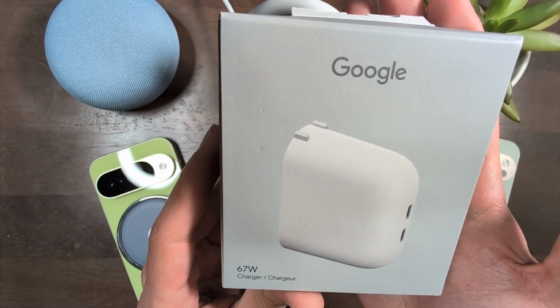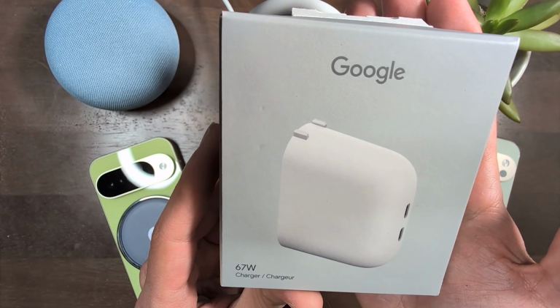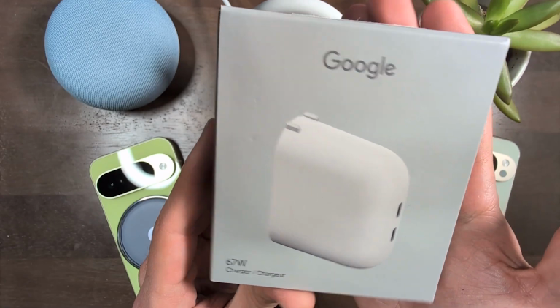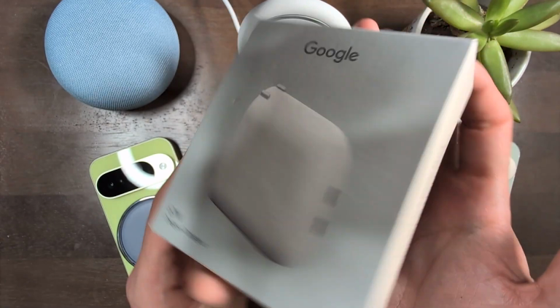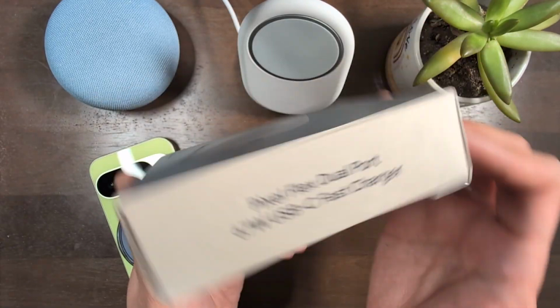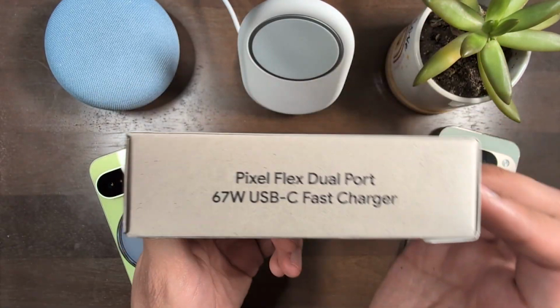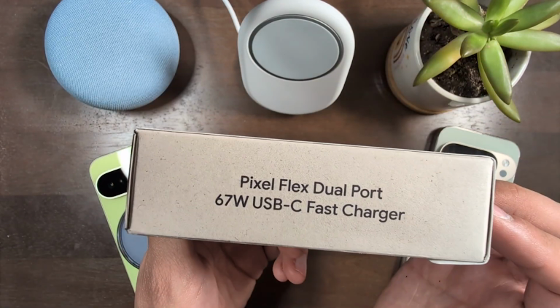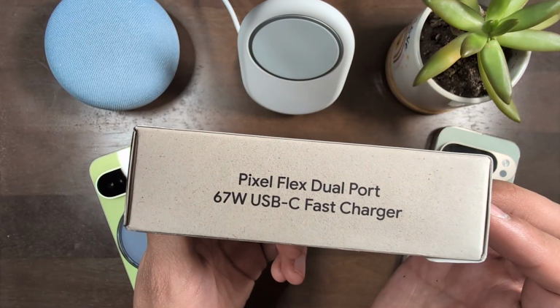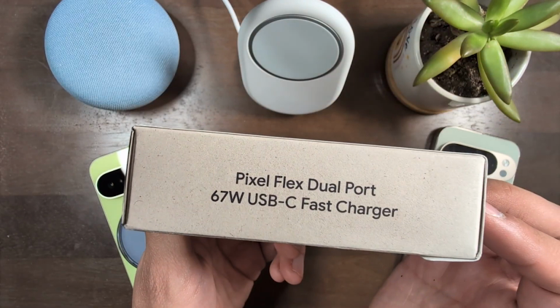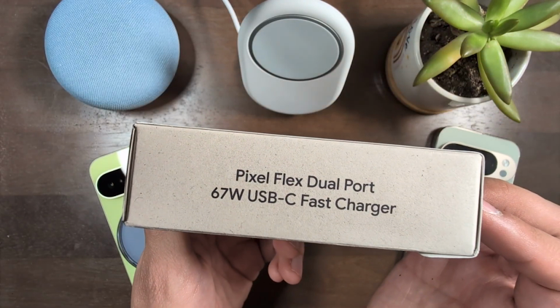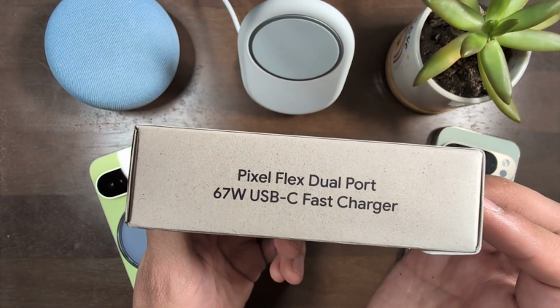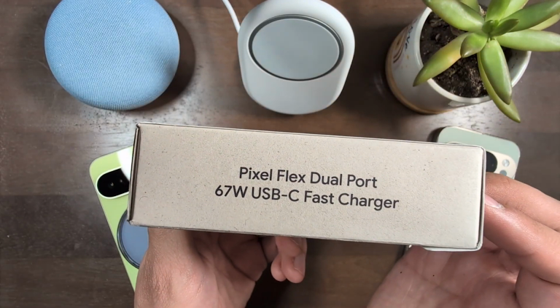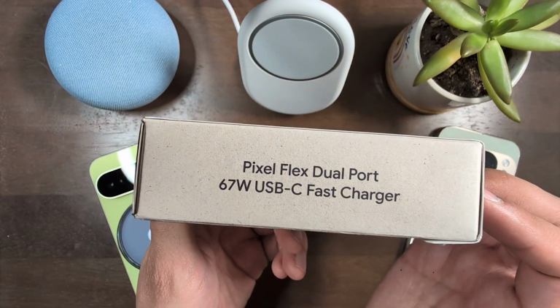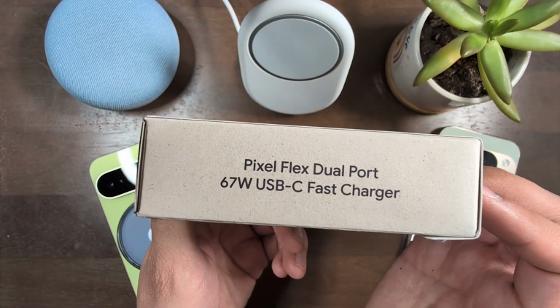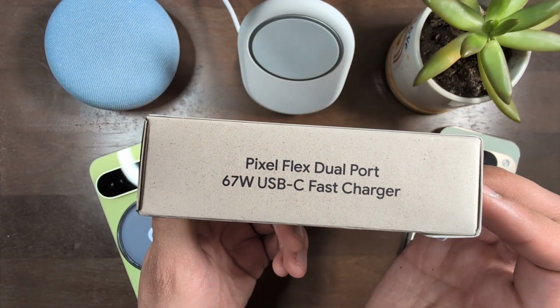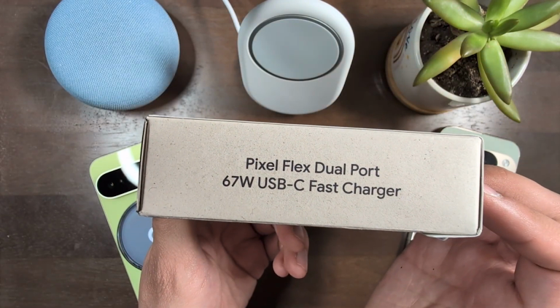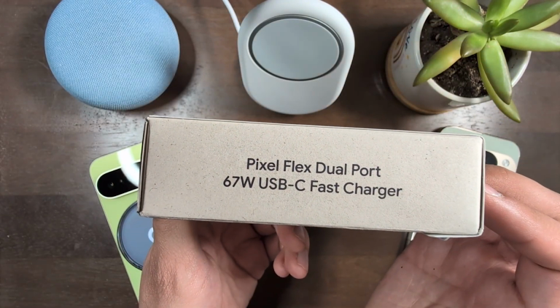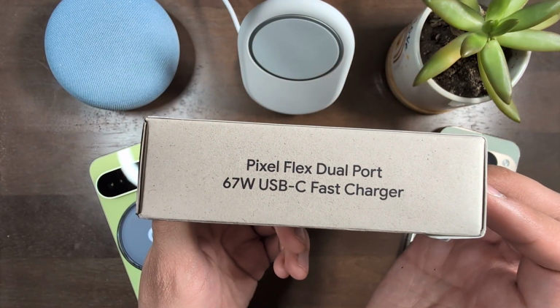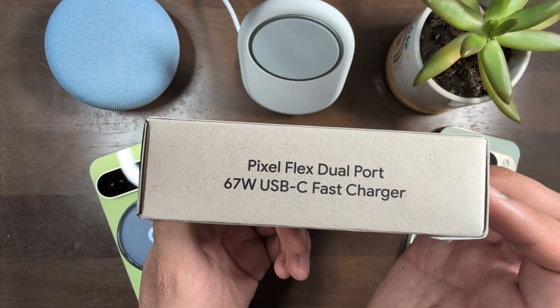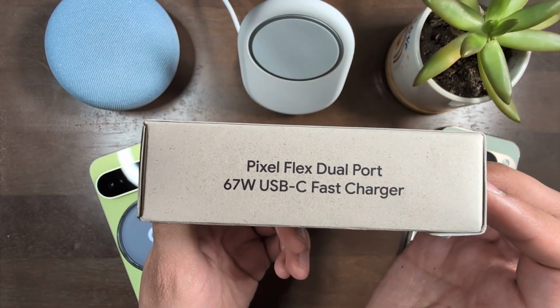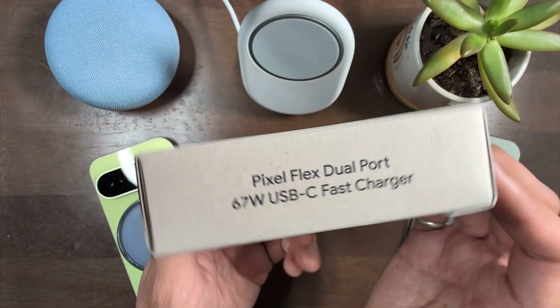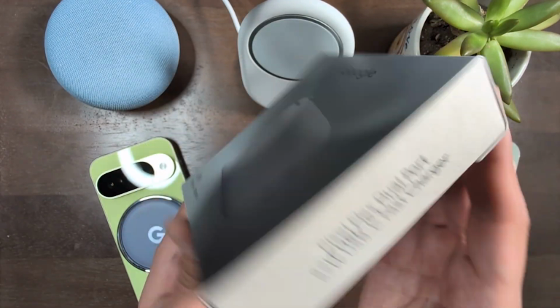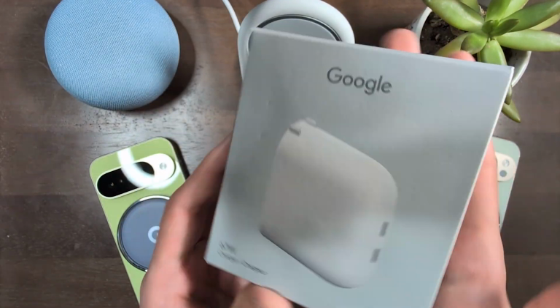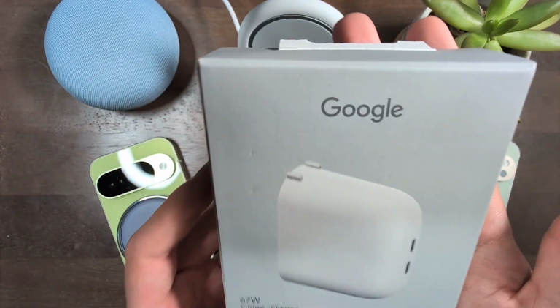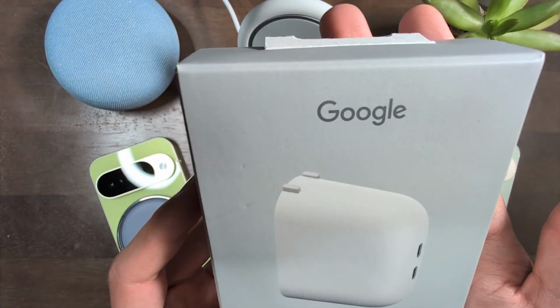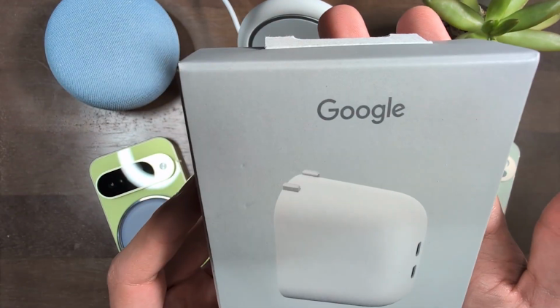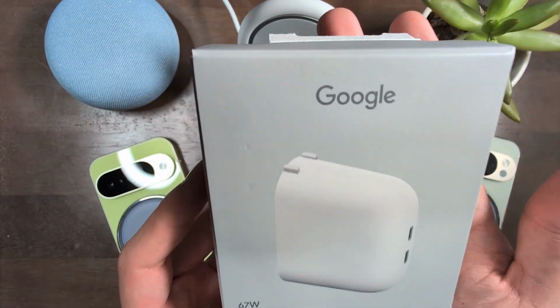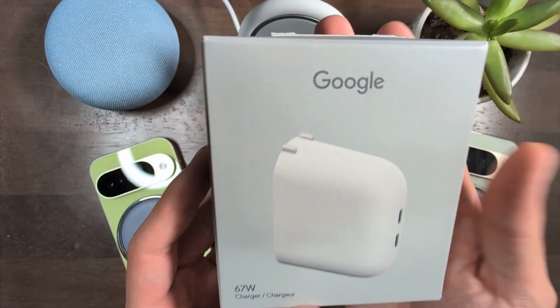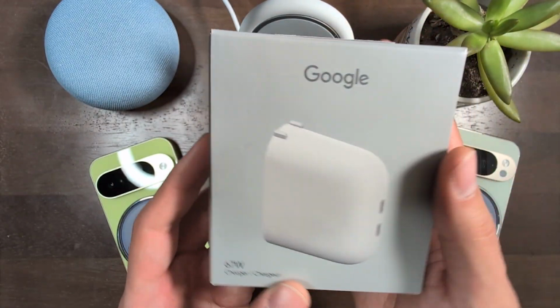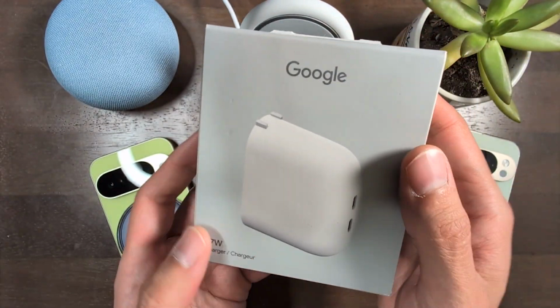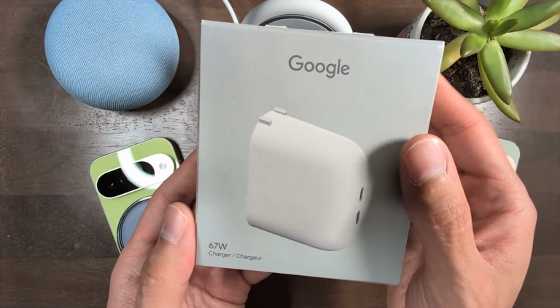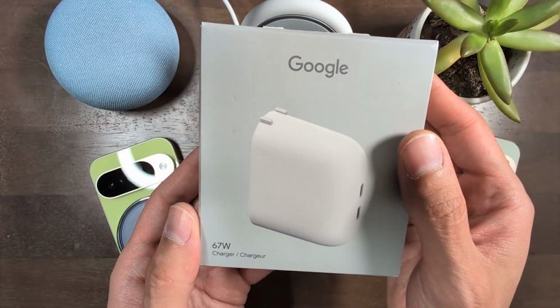I just got the new Pixel Flex dual port 67 watt USB-C fast charger. Let's unbox it, shall we?